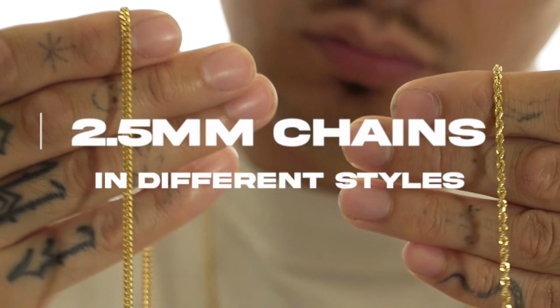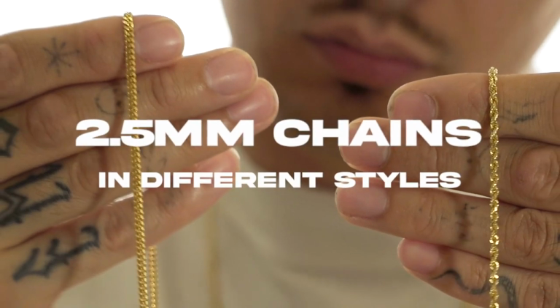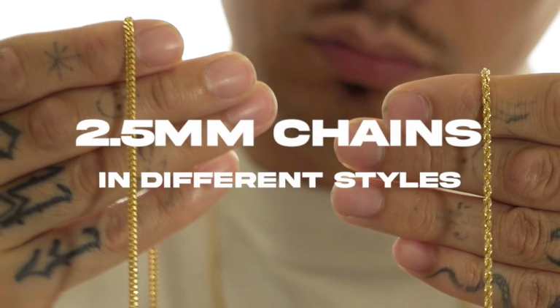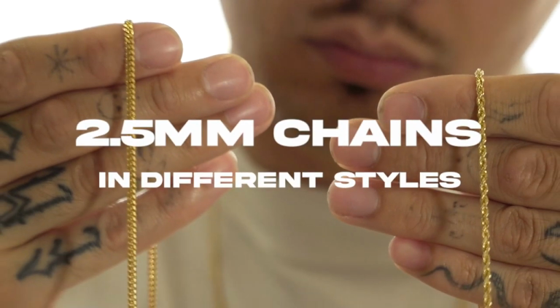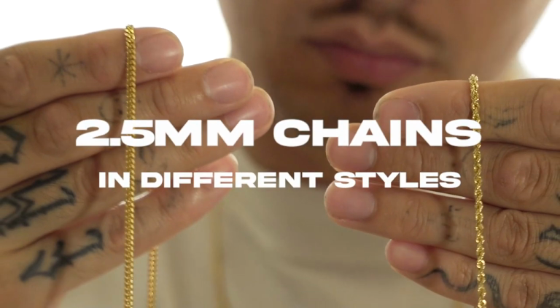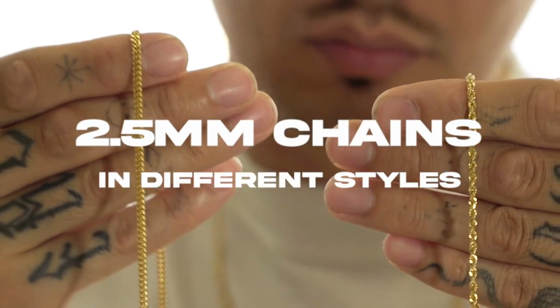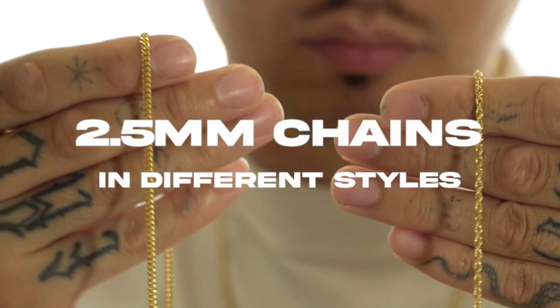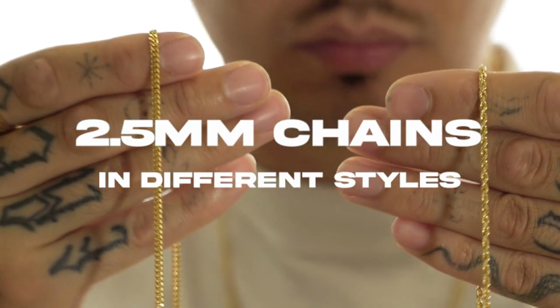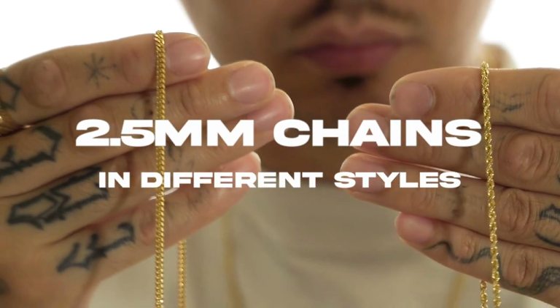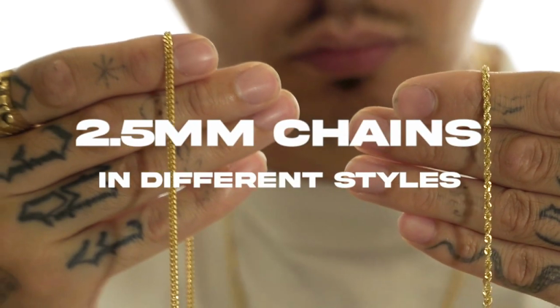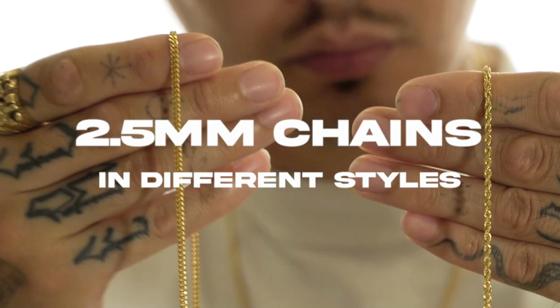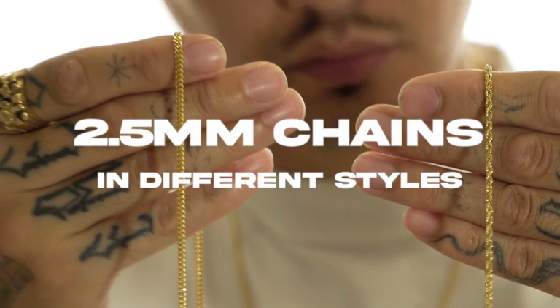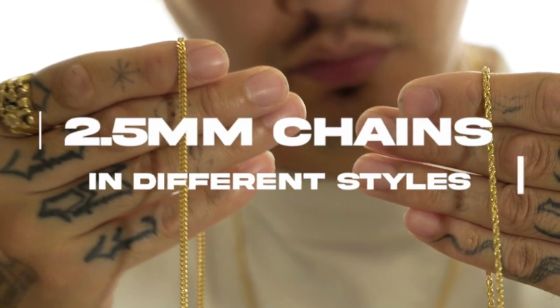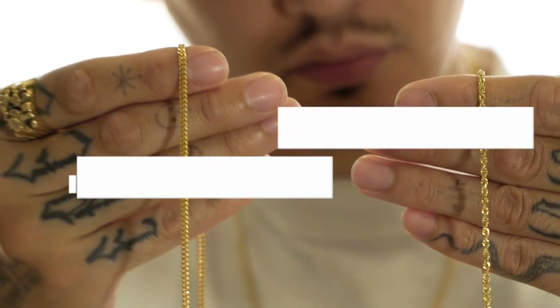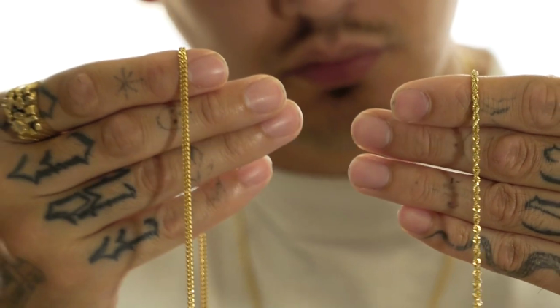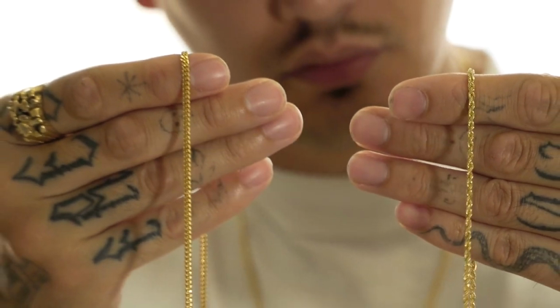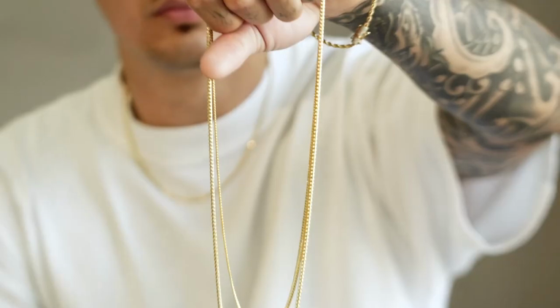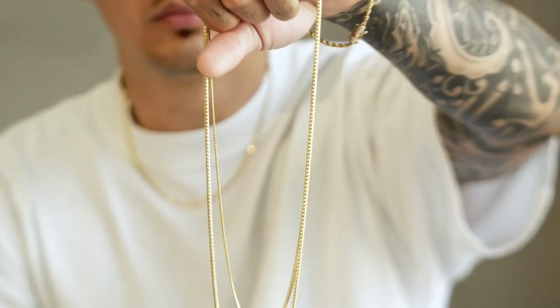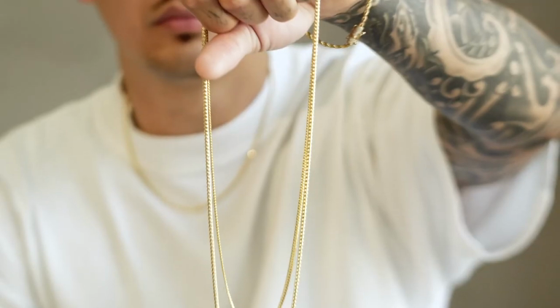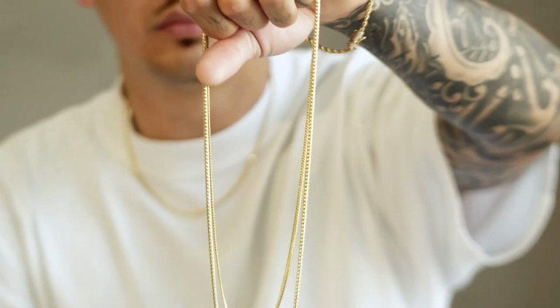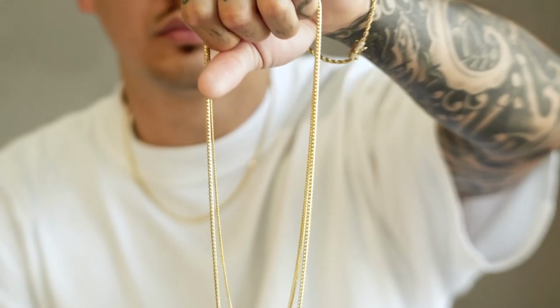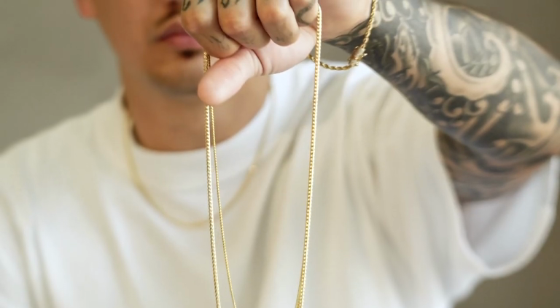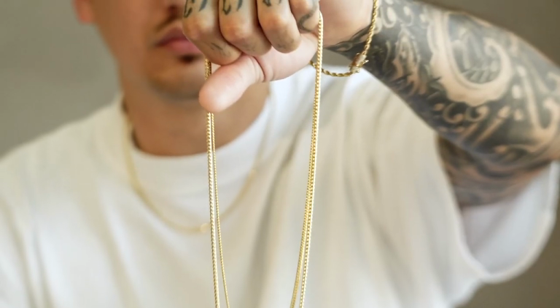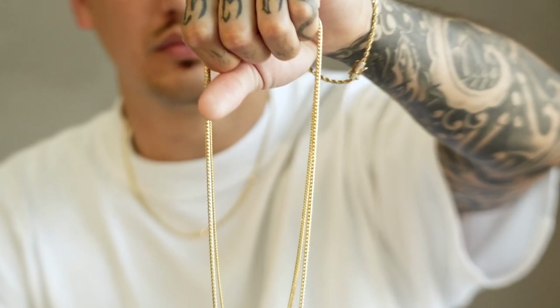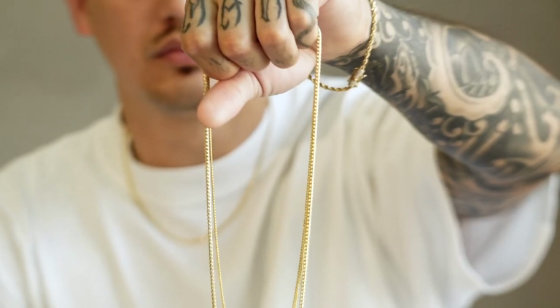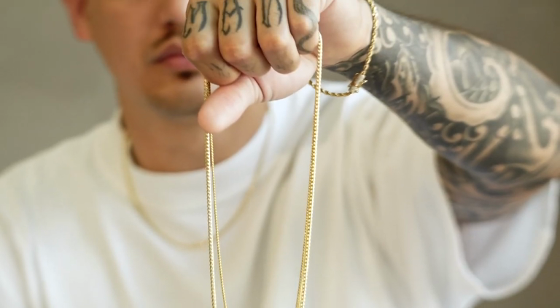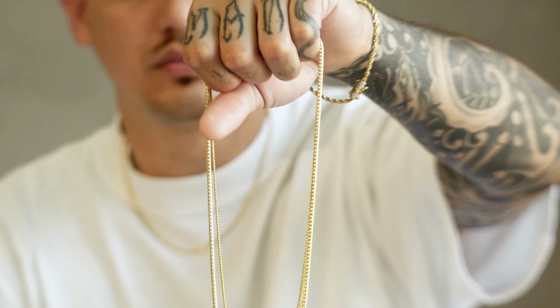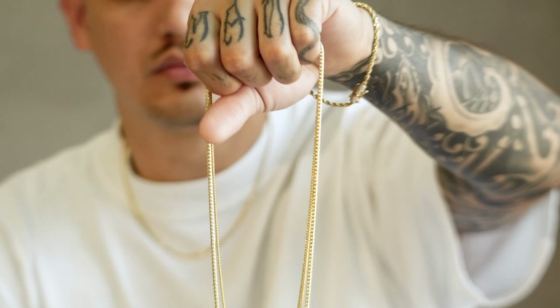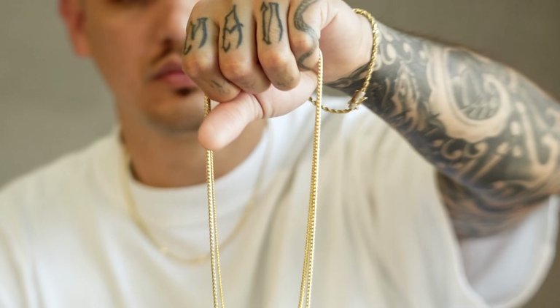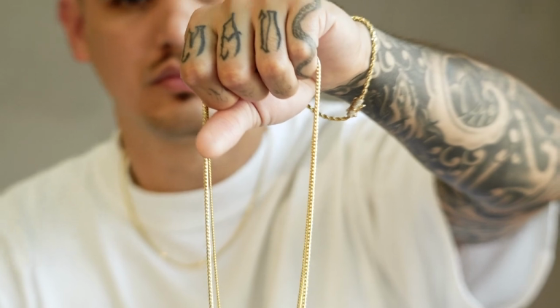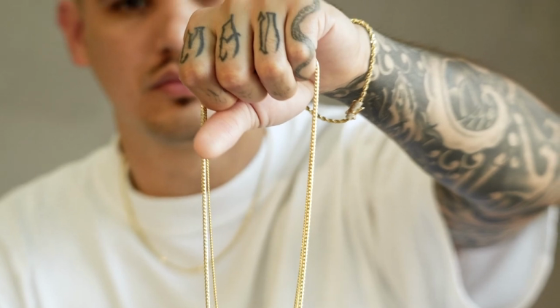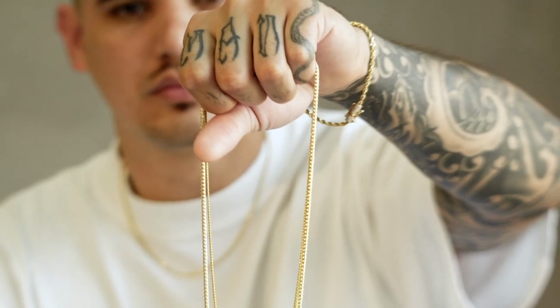Today we're going to look at how 2.5 millimeter chains look in our best-selling chain designs. Let's go!